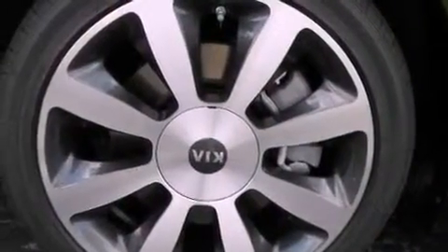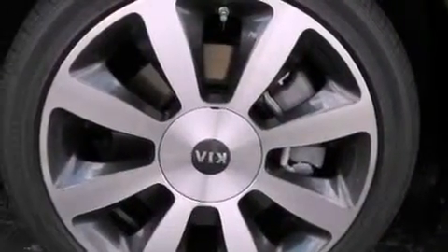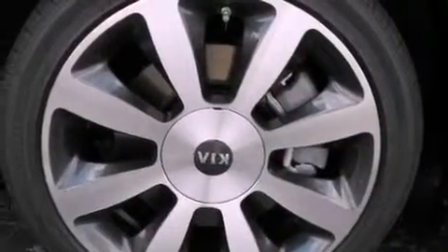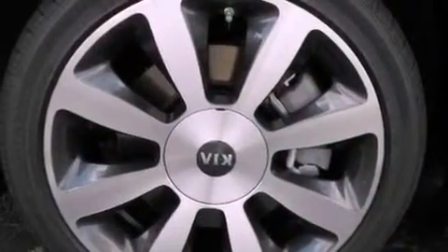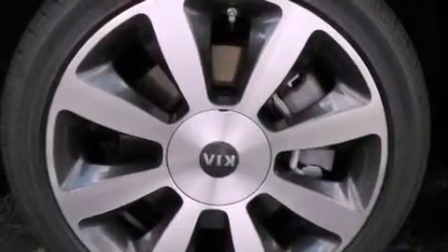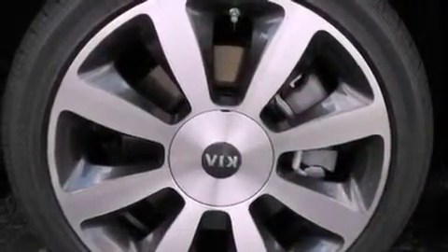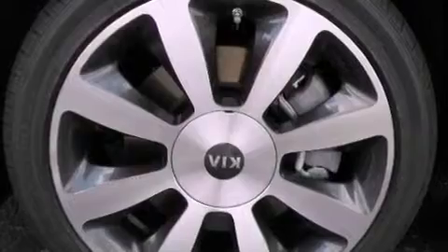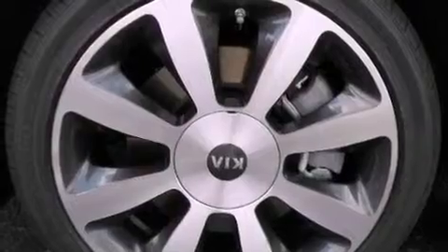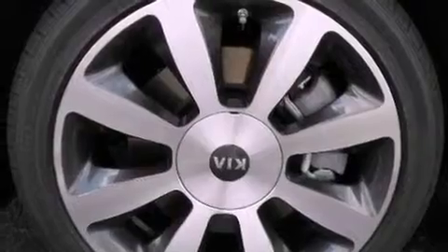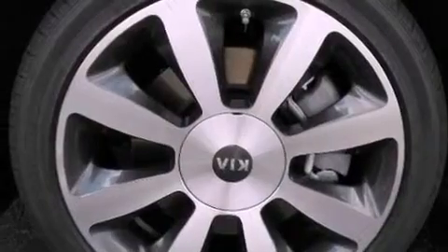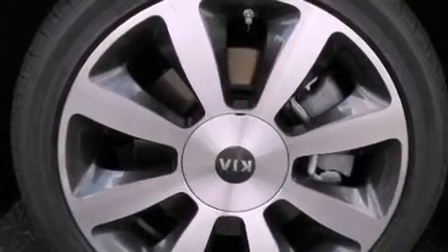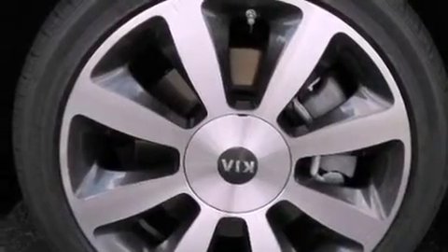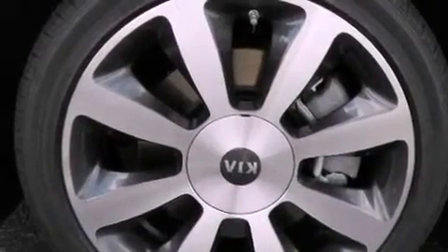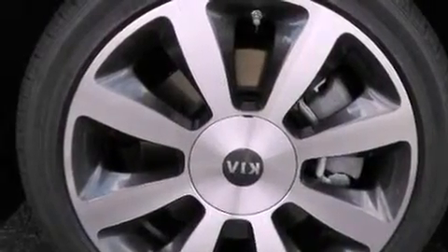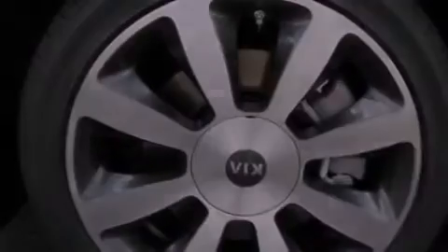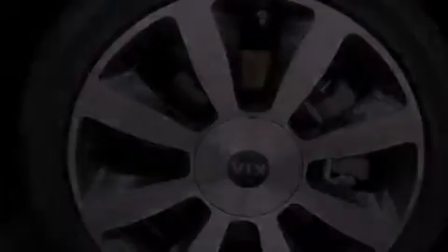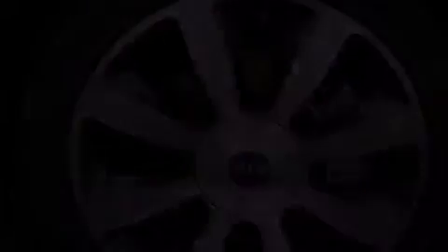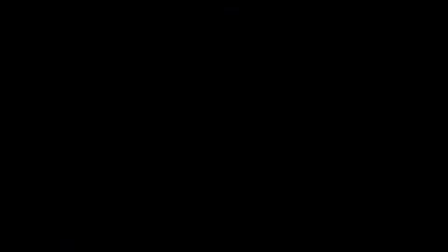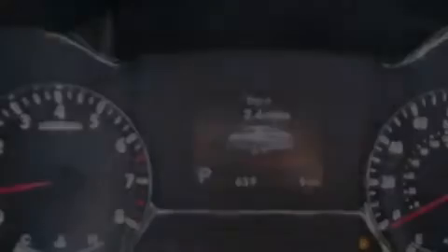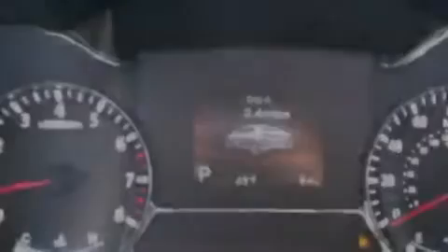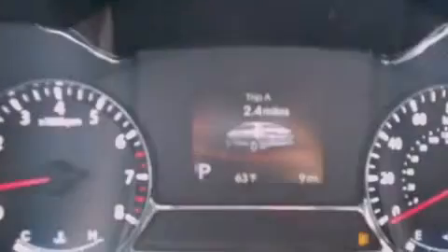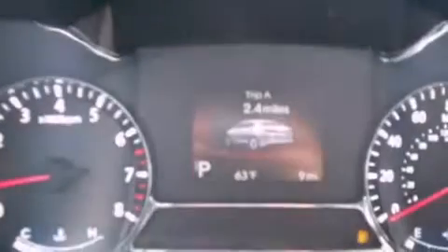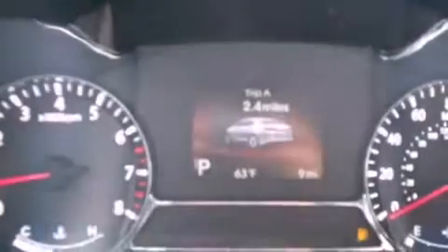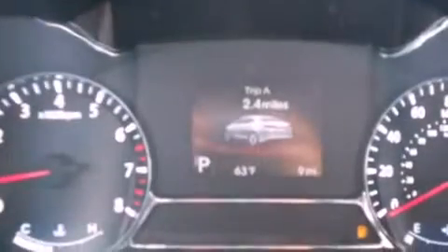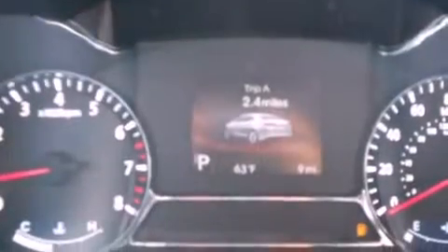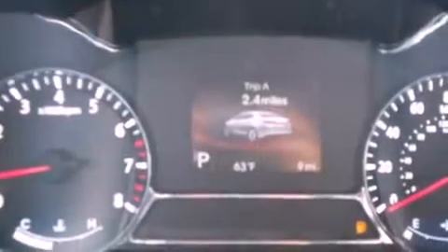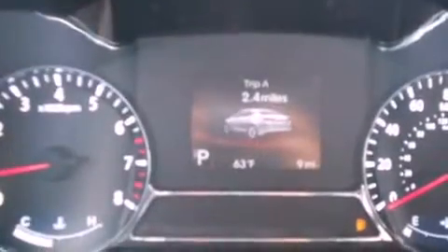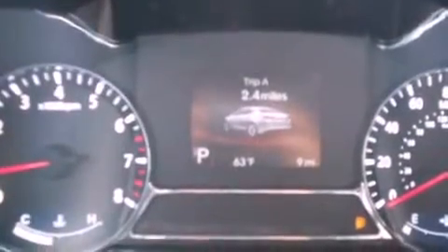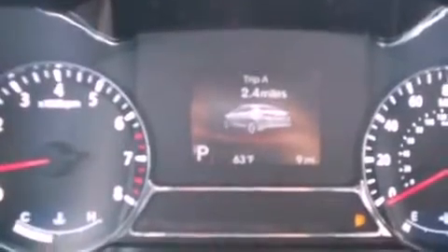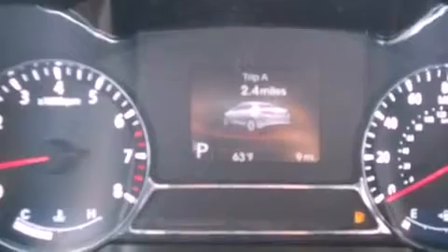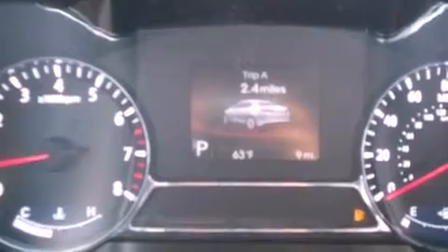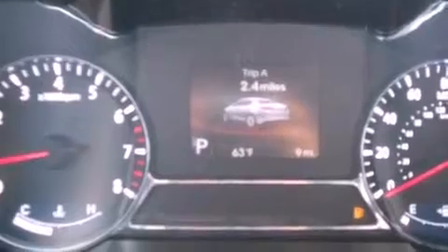Additional features include front fog lights, a traction control system, an anti-lock braking system, a split folding rear seat, and a rear spoiler.